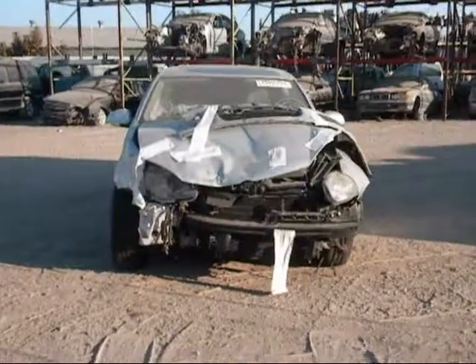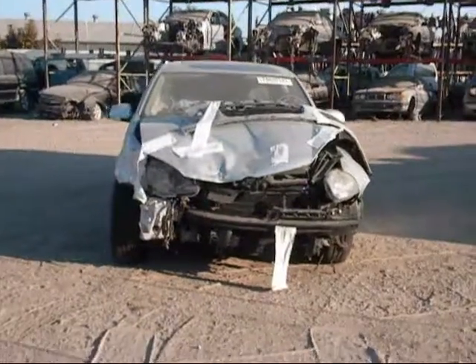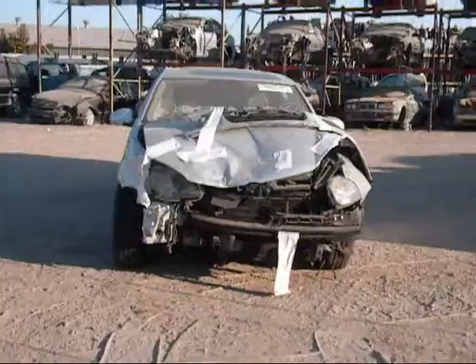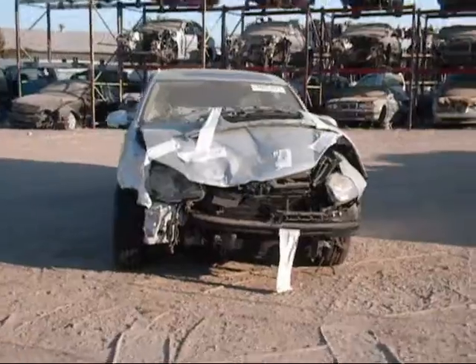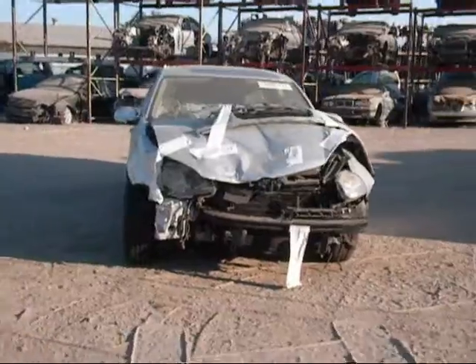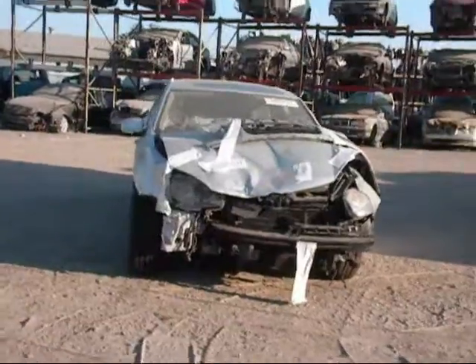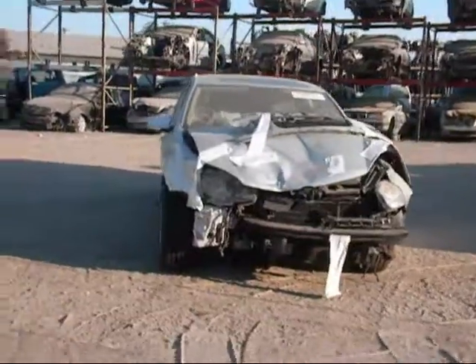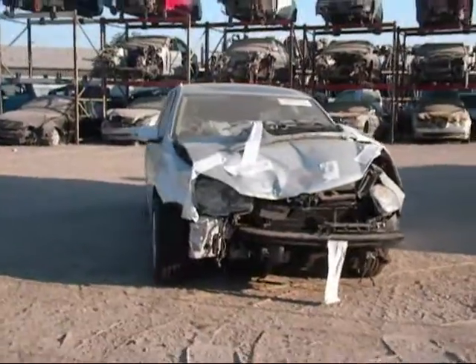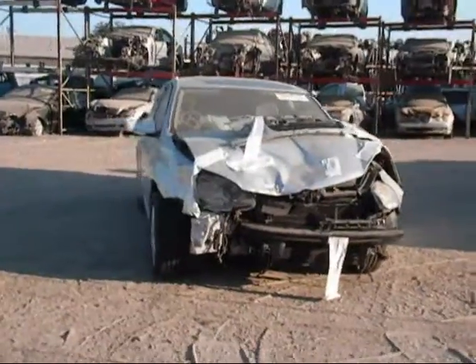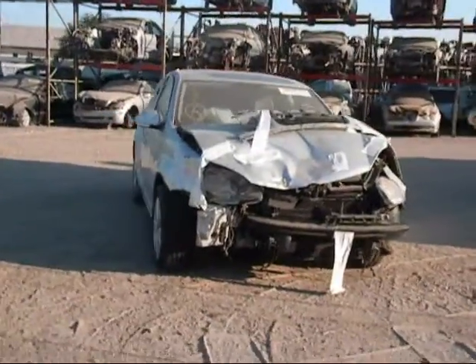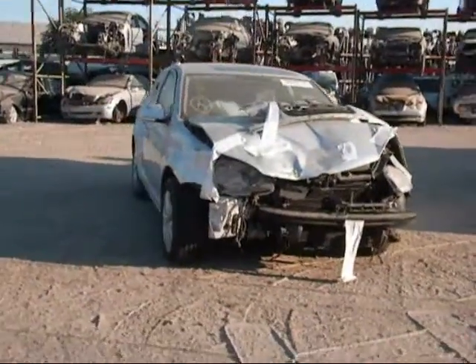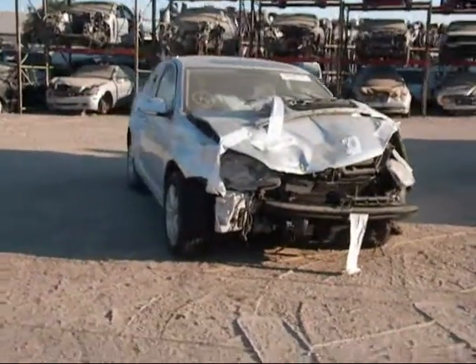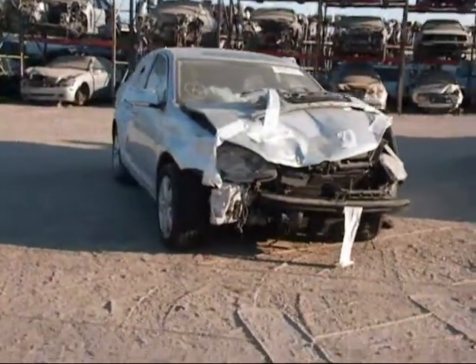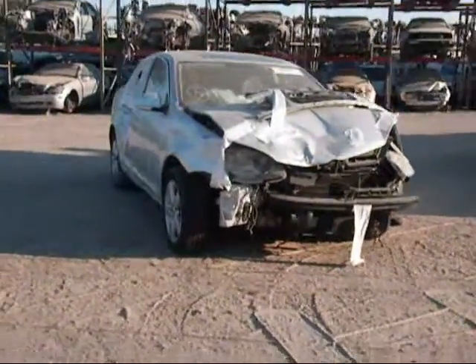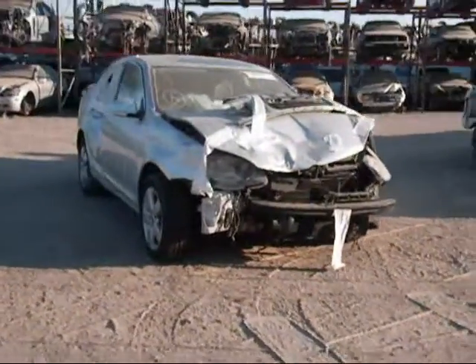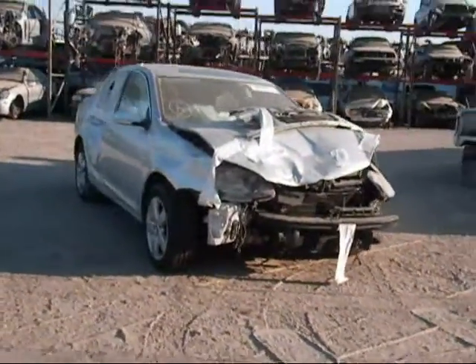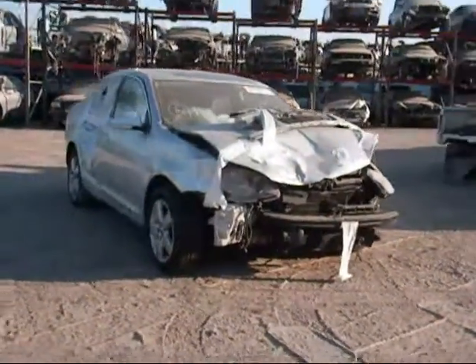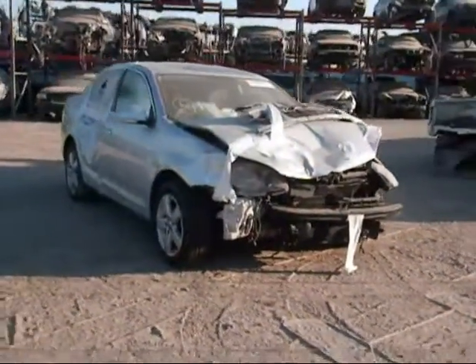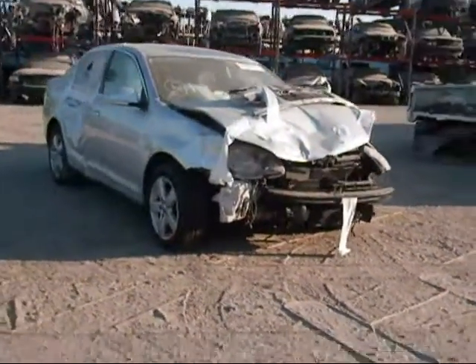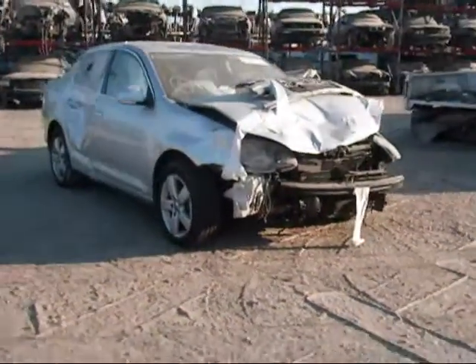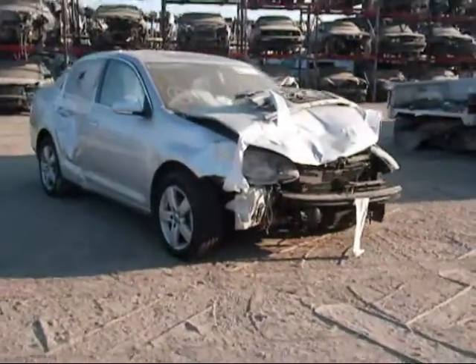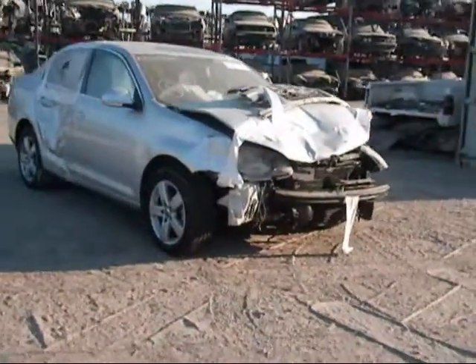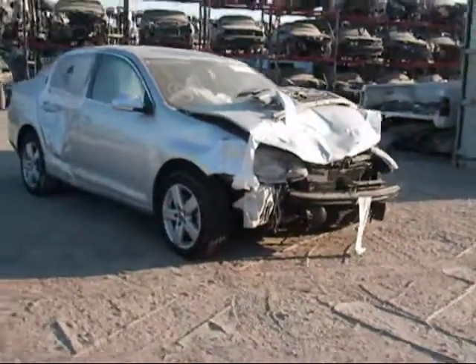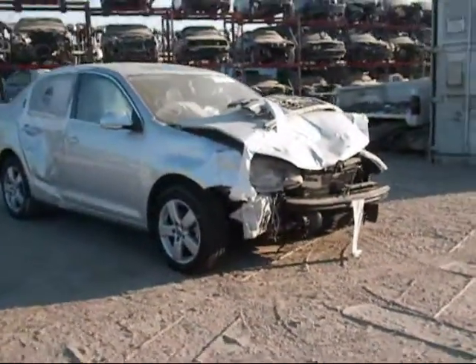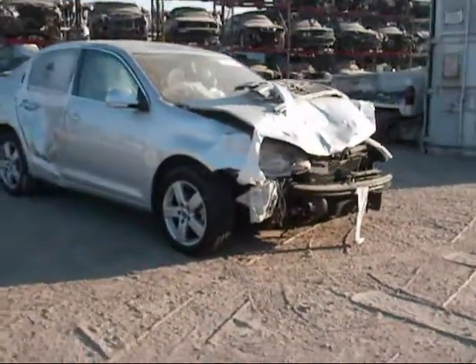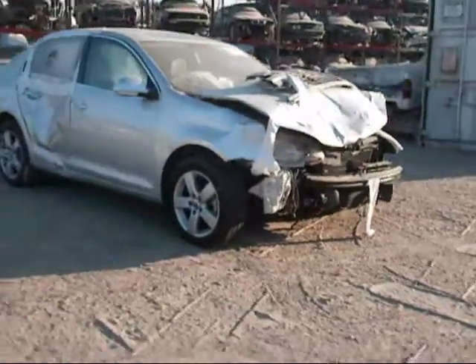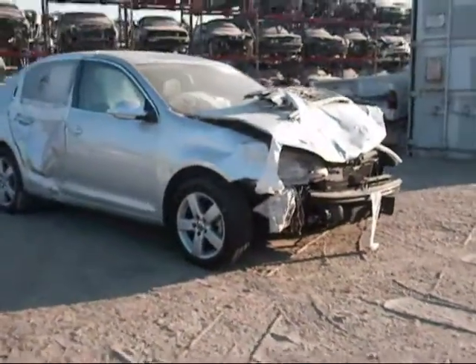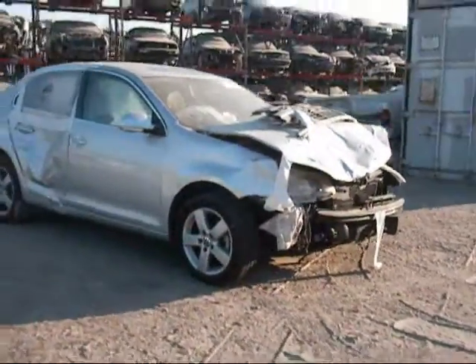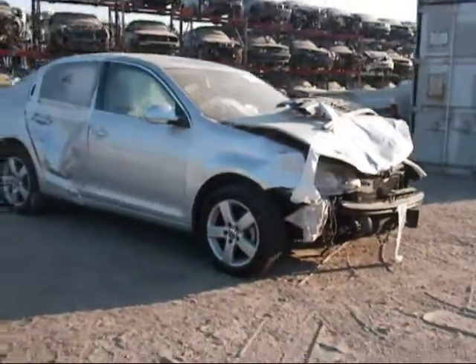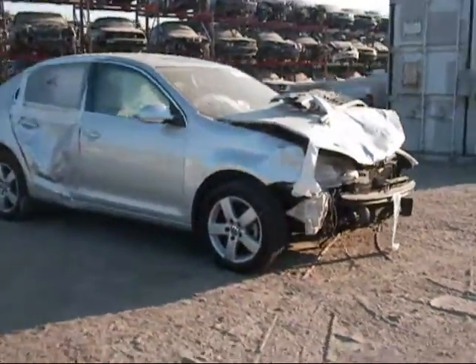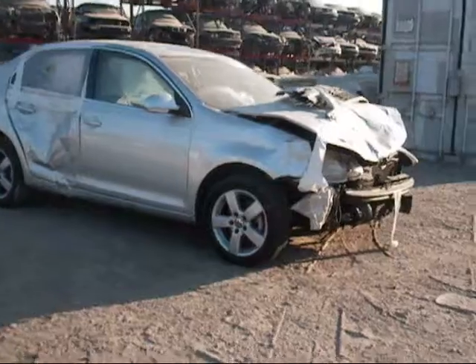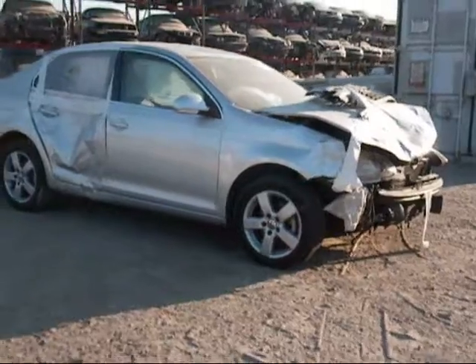Welcome to Fresno Silver Star Recycling. Today we have a 2009 Volkswagen Jetta. The front is completely damaged as you can see.